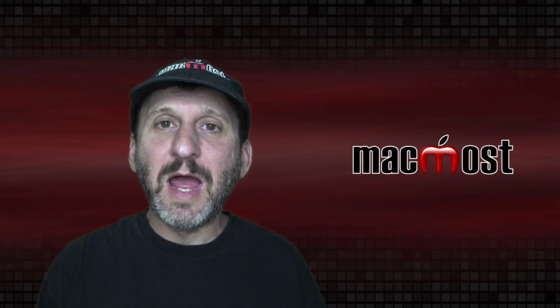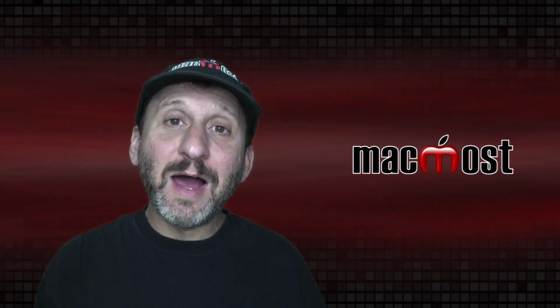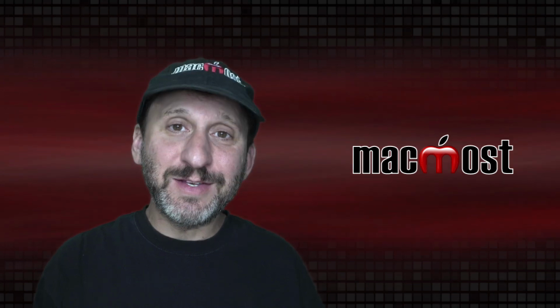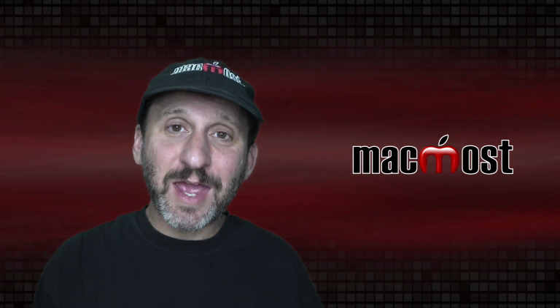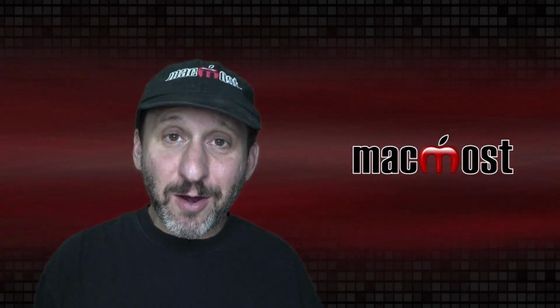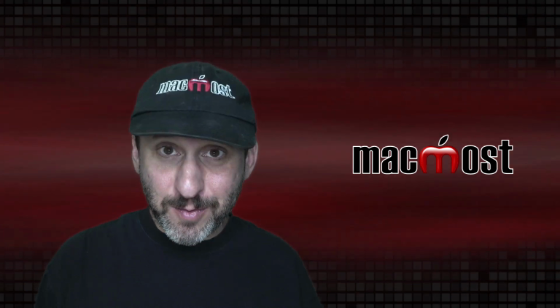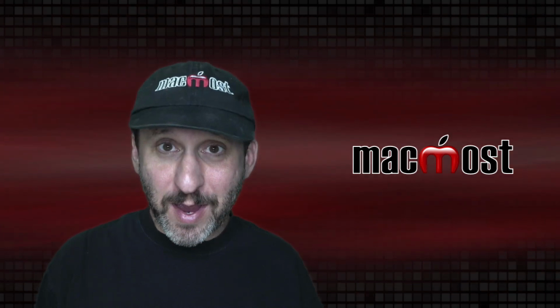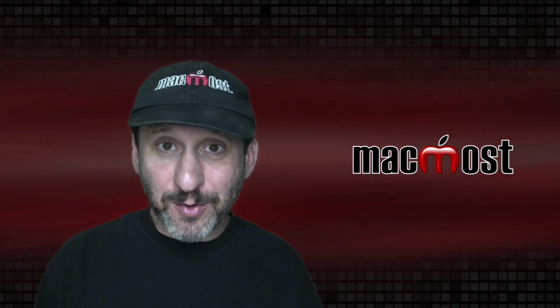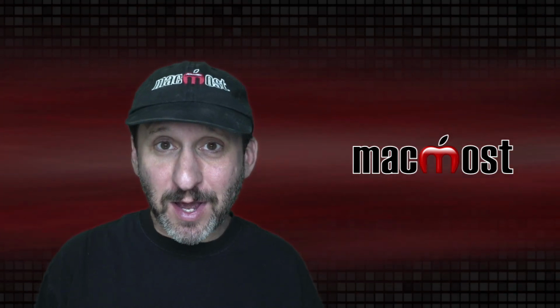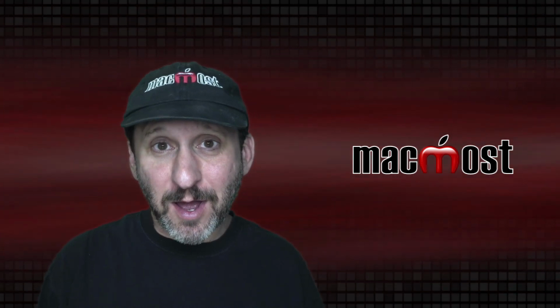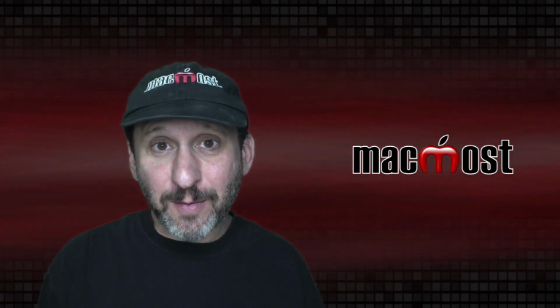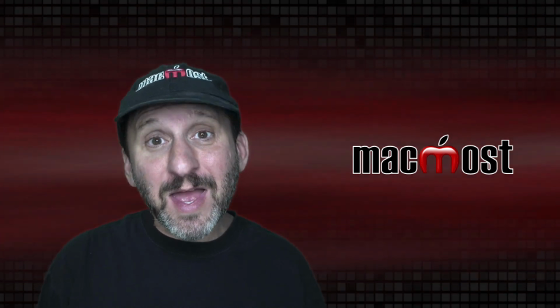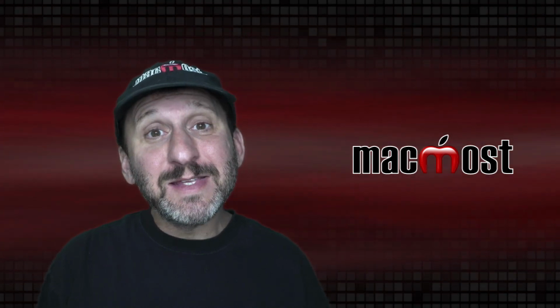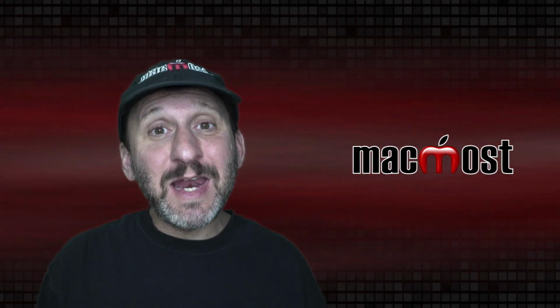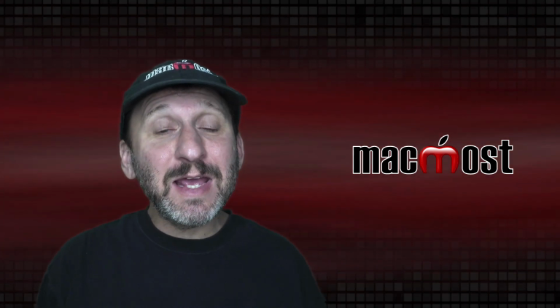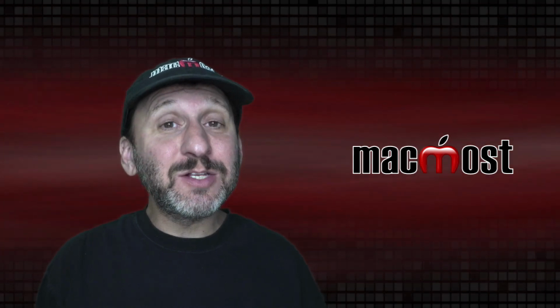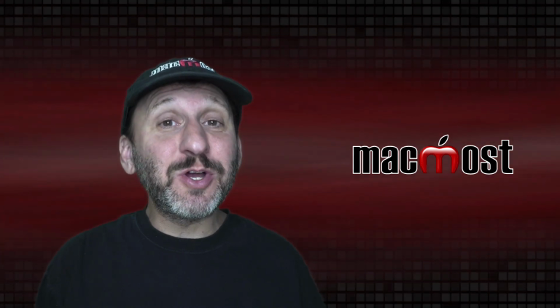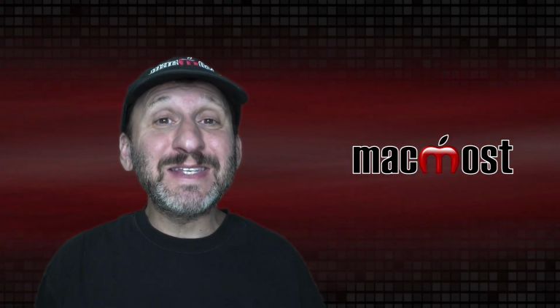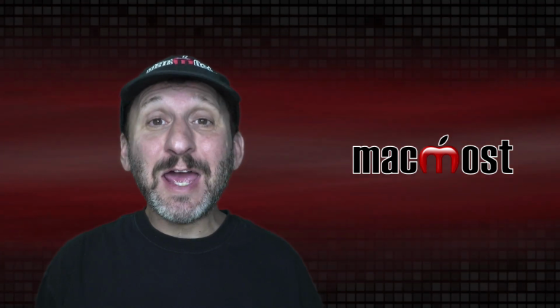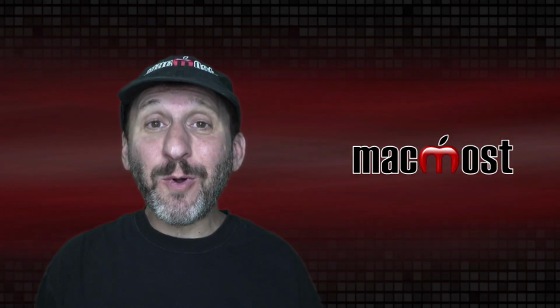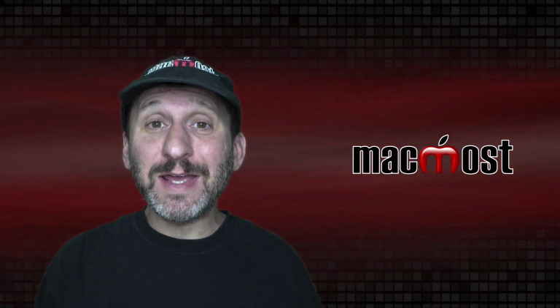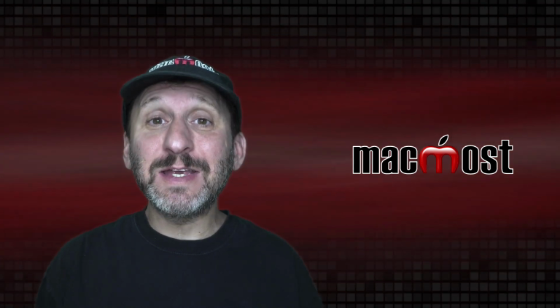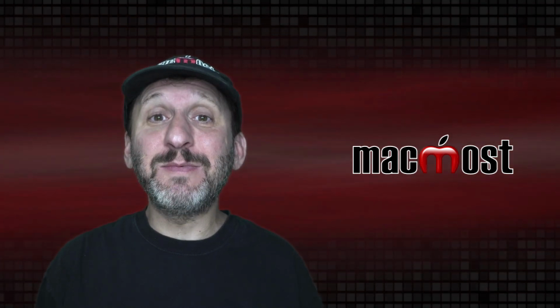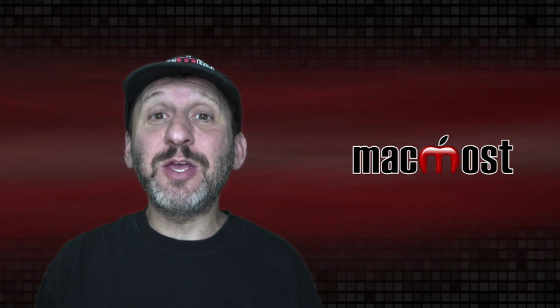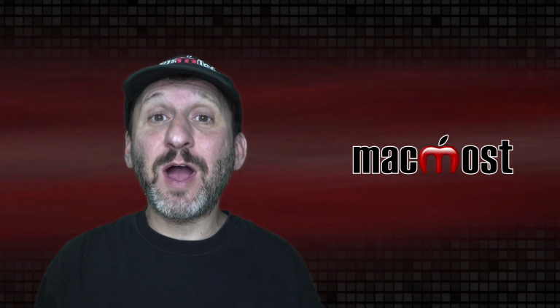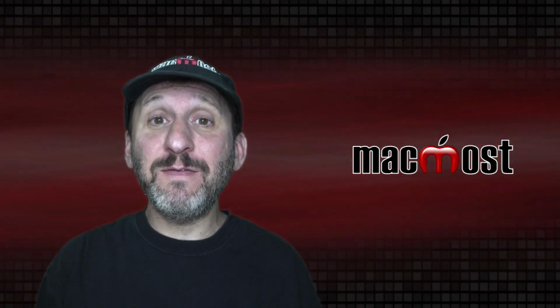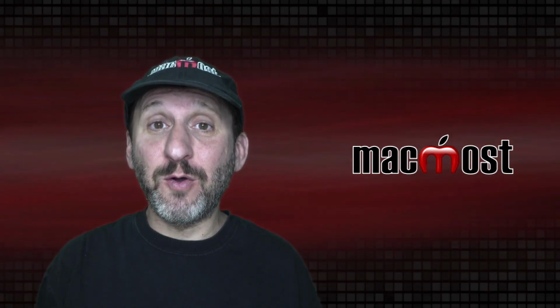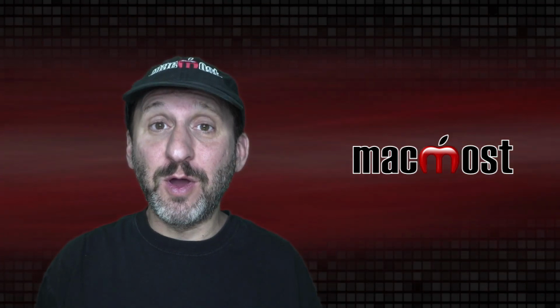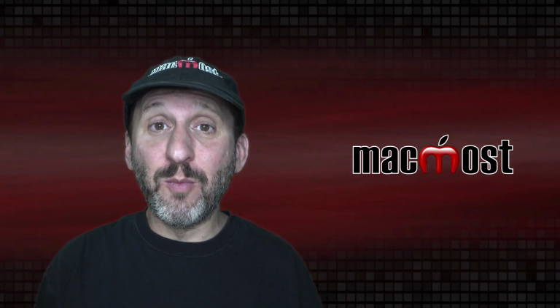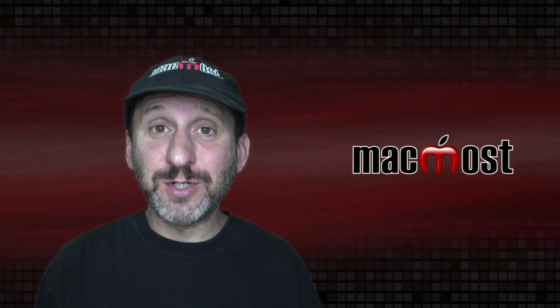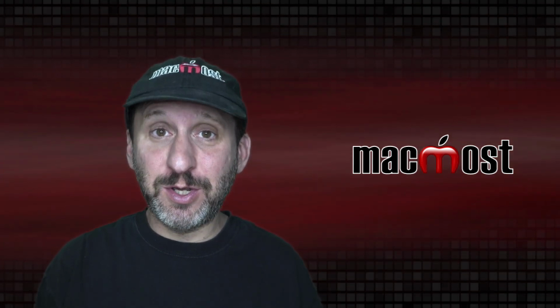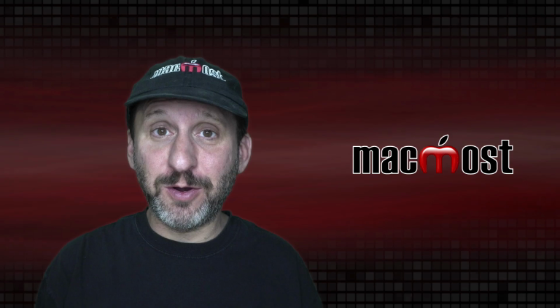Hi, this is Gary with MacMost.com. Today let's look at 10 ways to make your iPhone more secure.